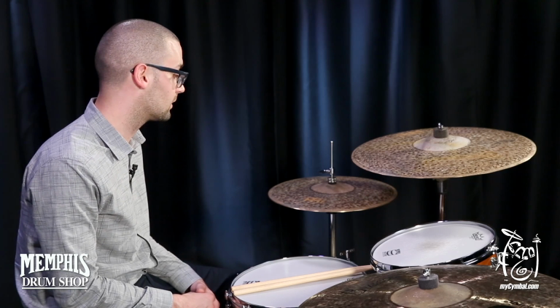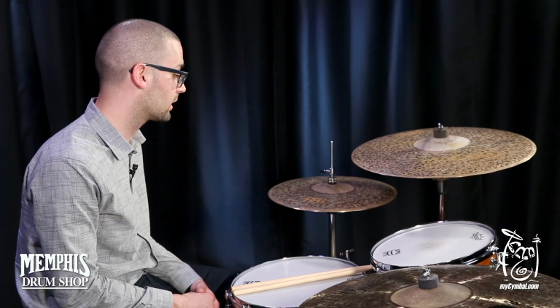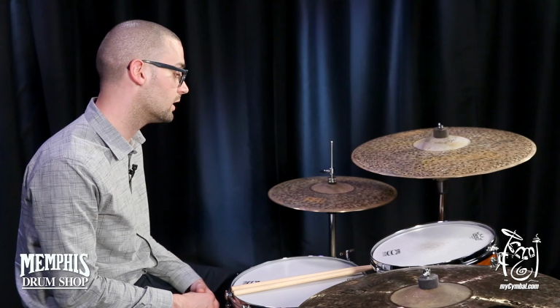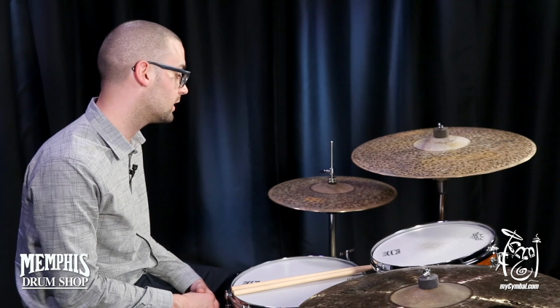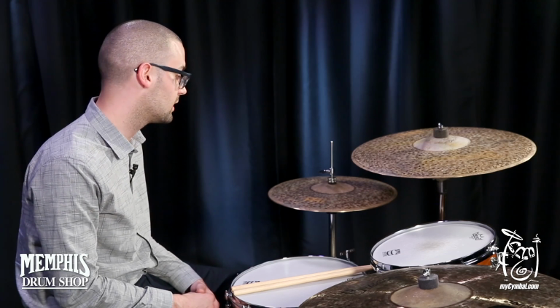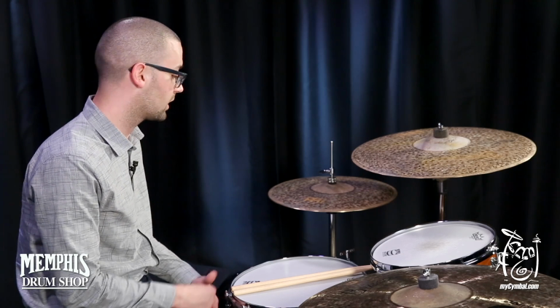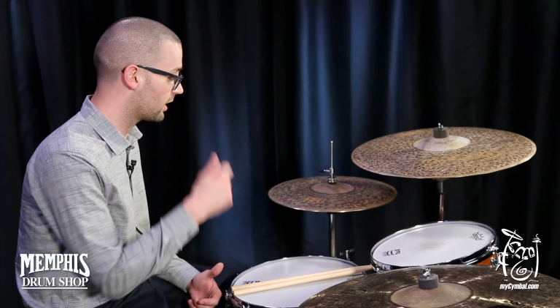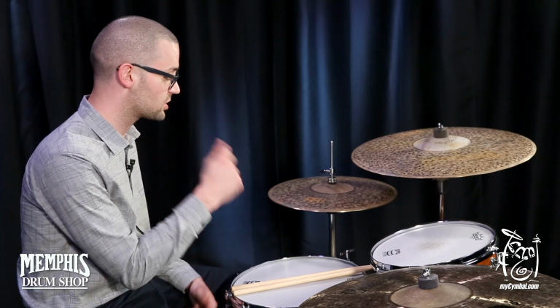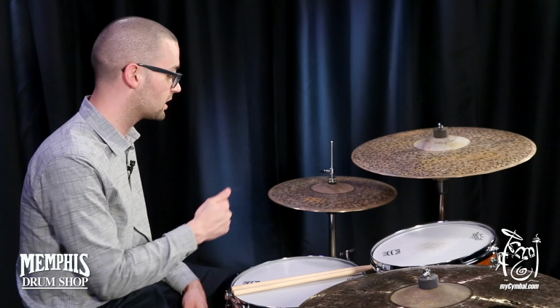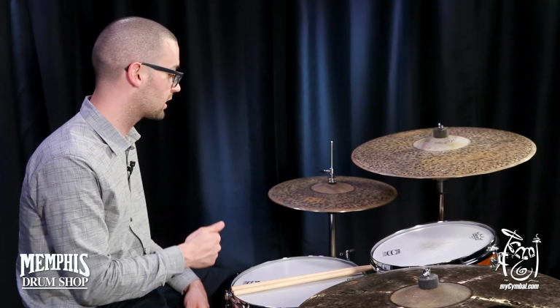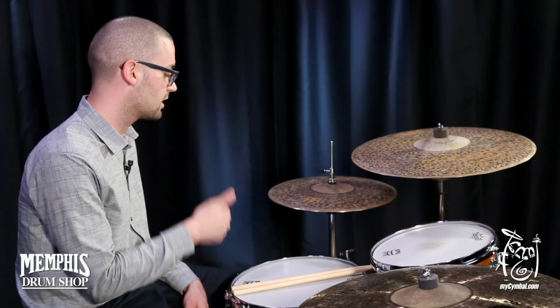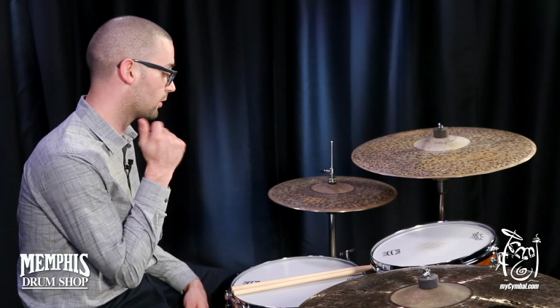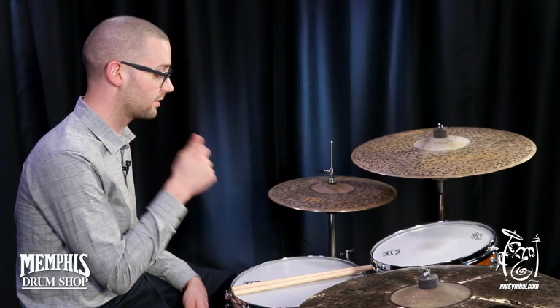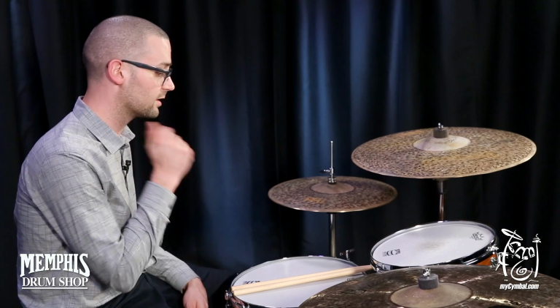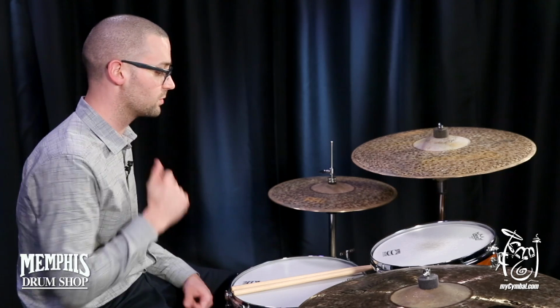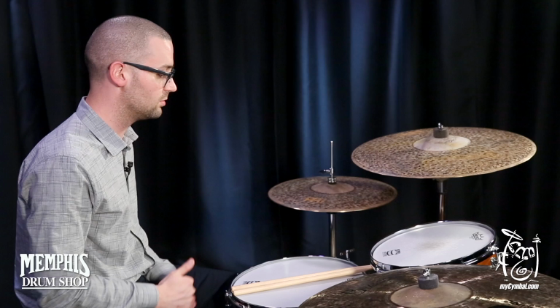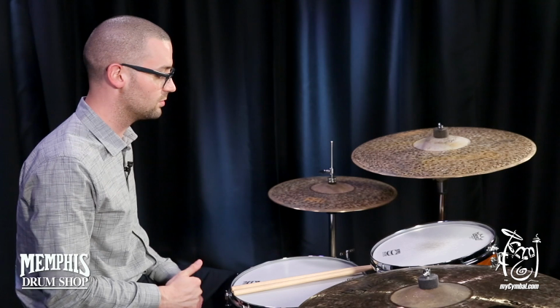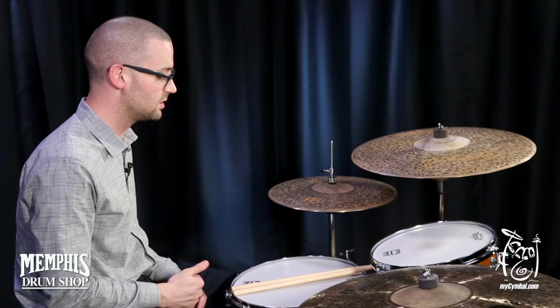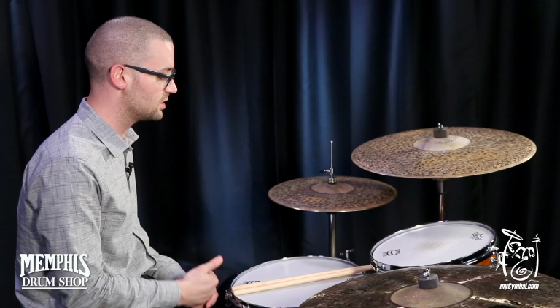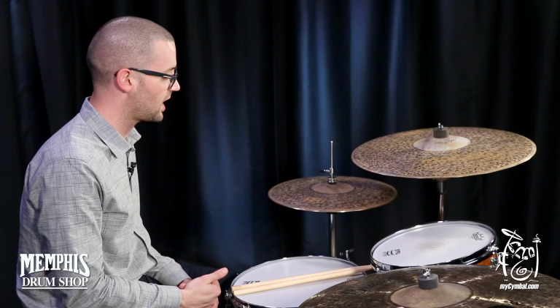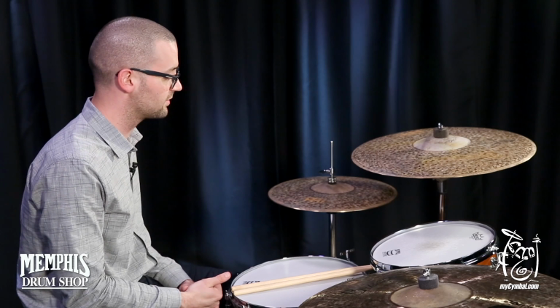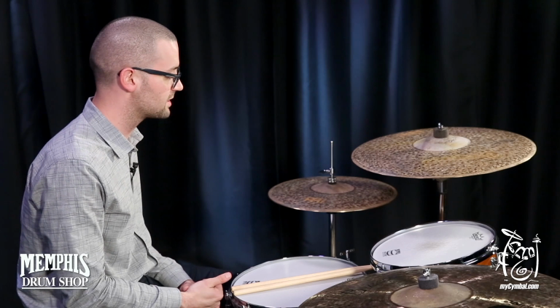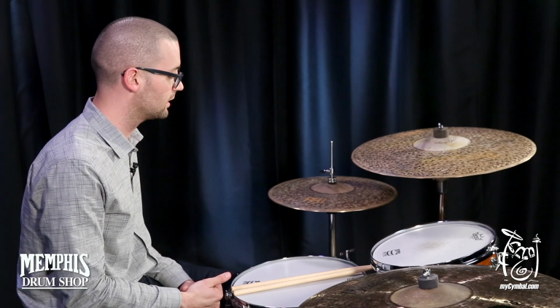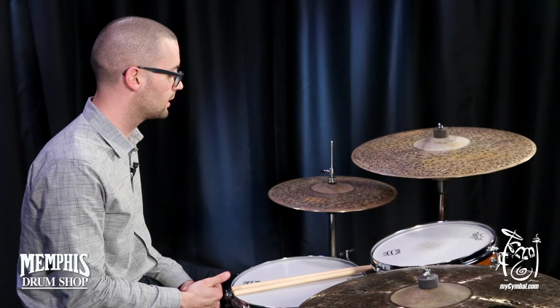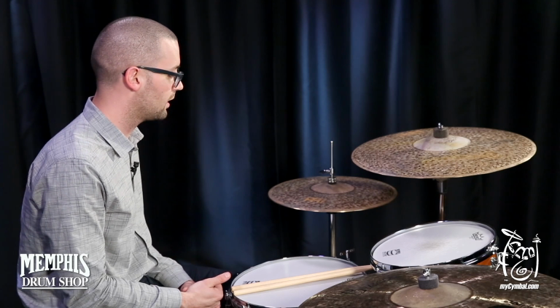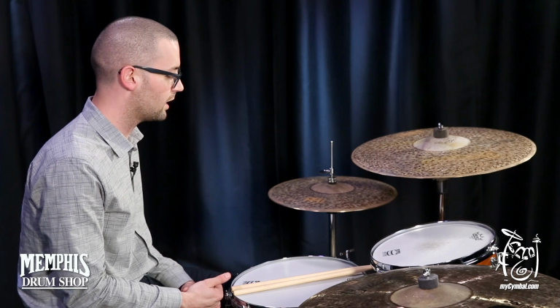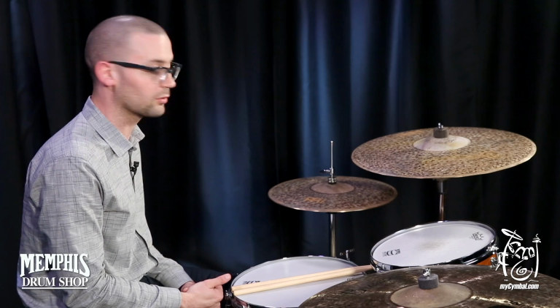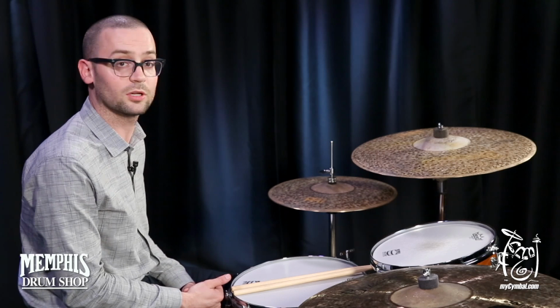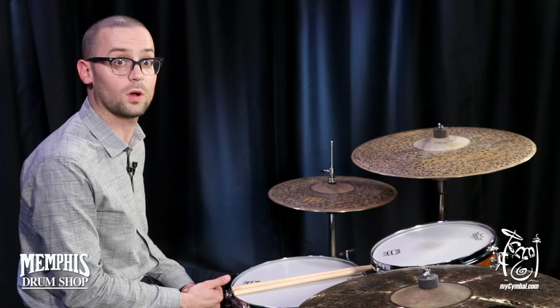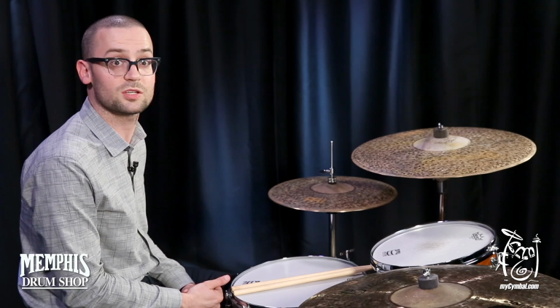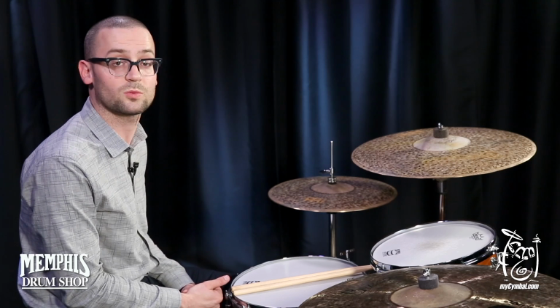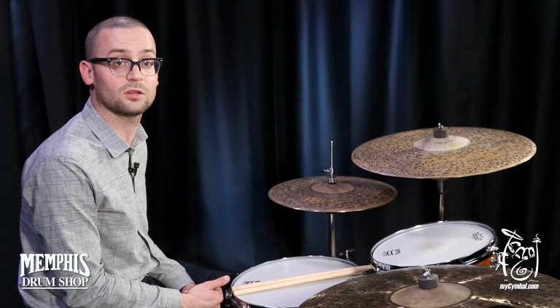Great cut, great chick, great thickness when you use the shaft of the stick, and pretty good wash as well.